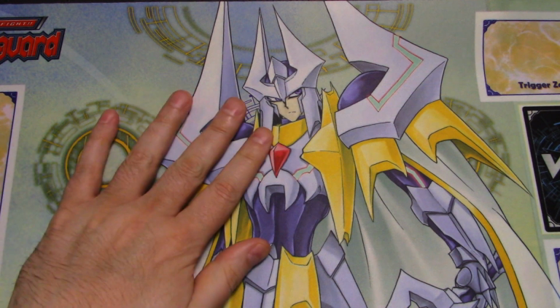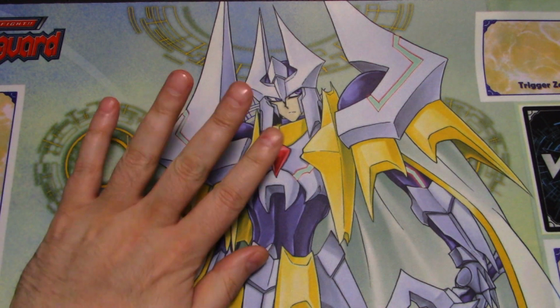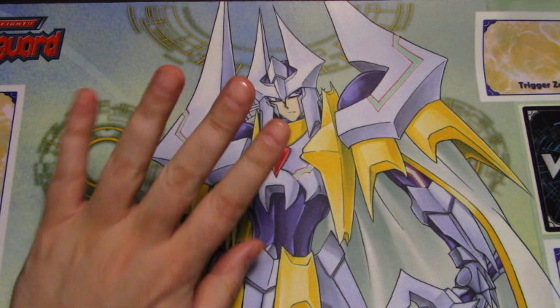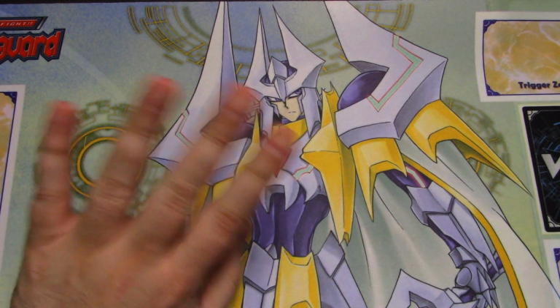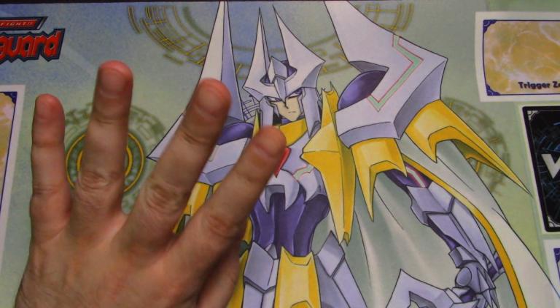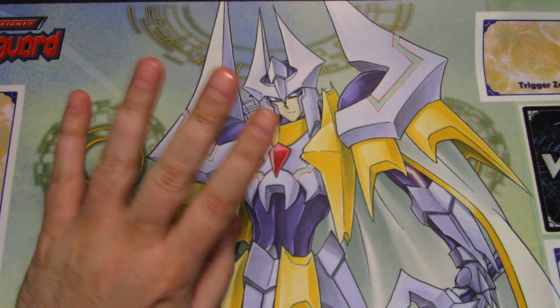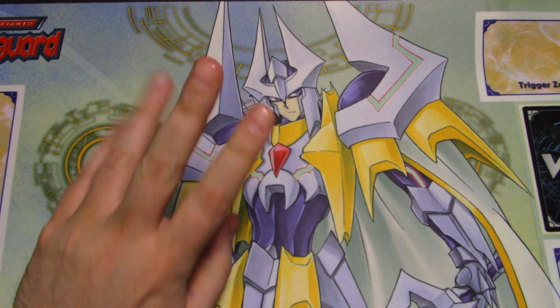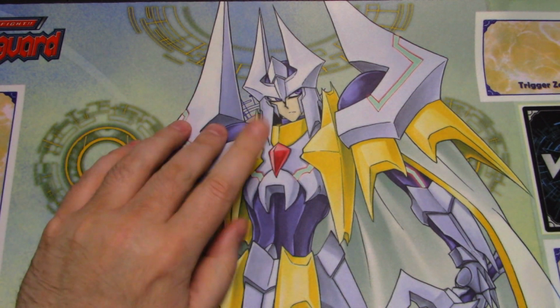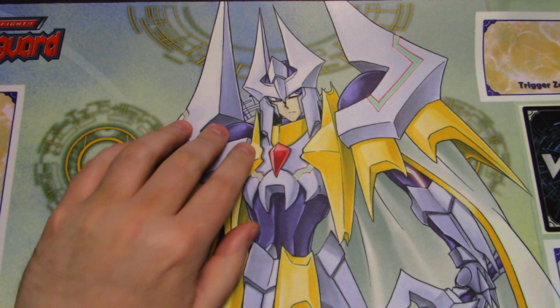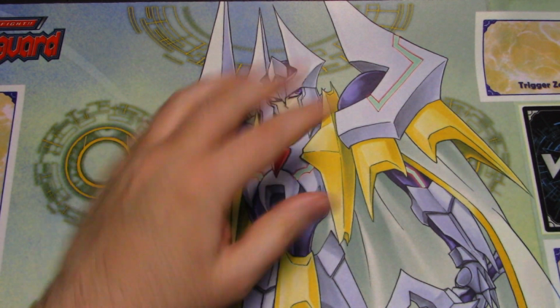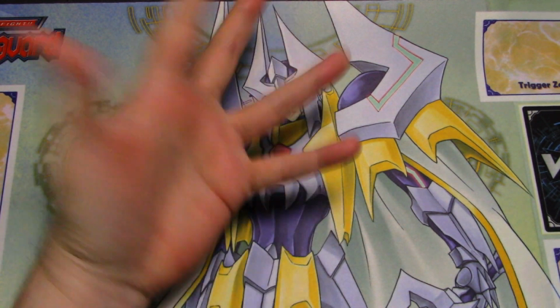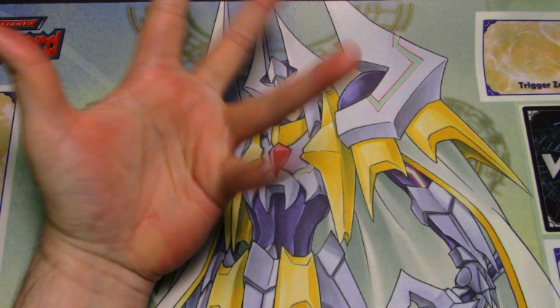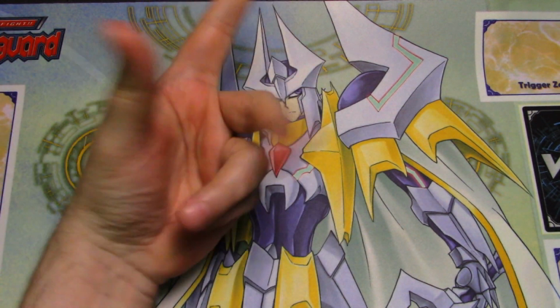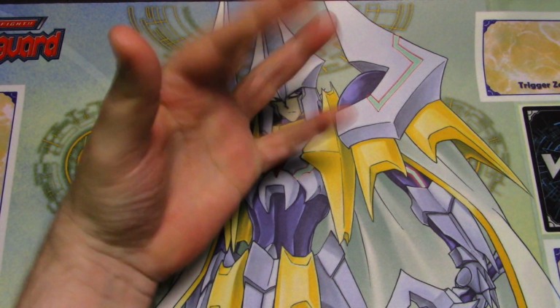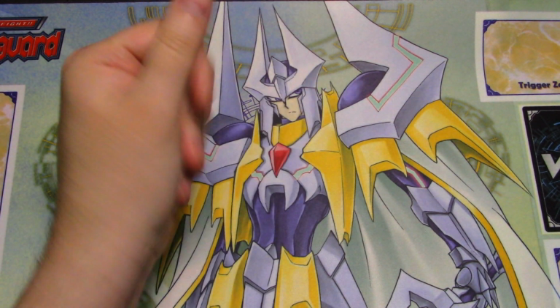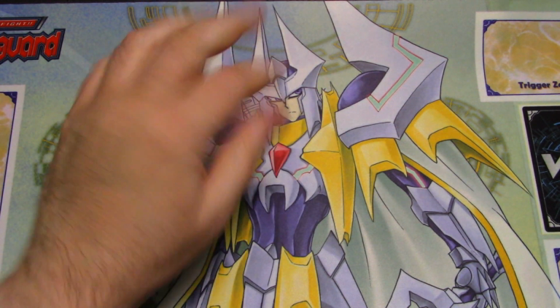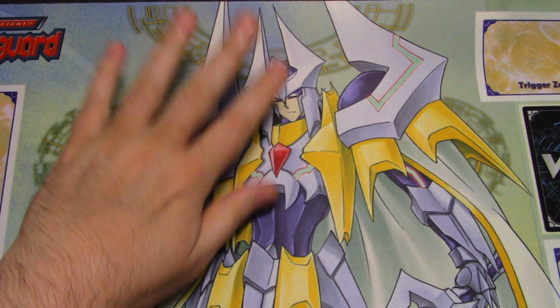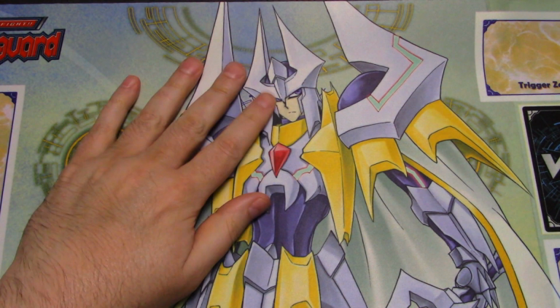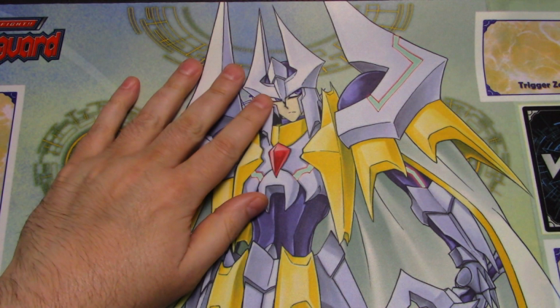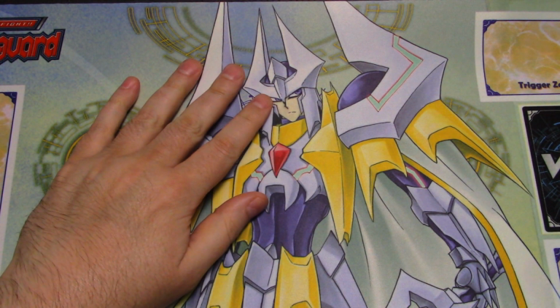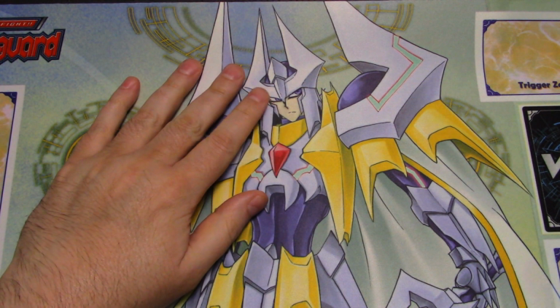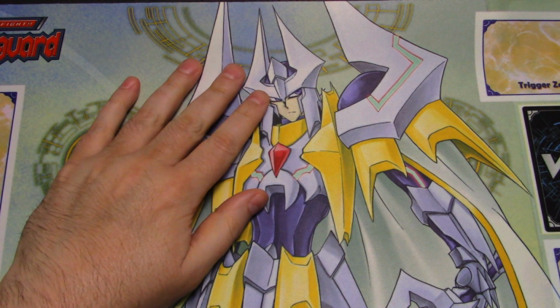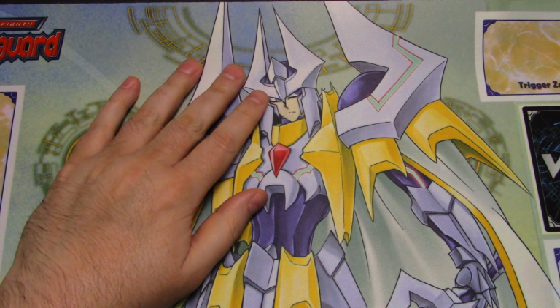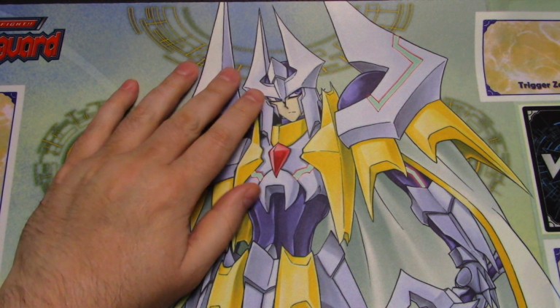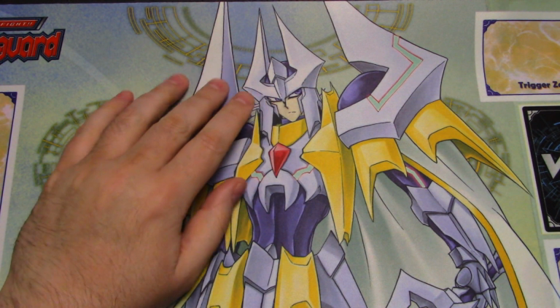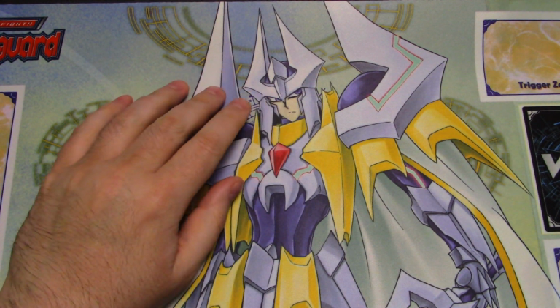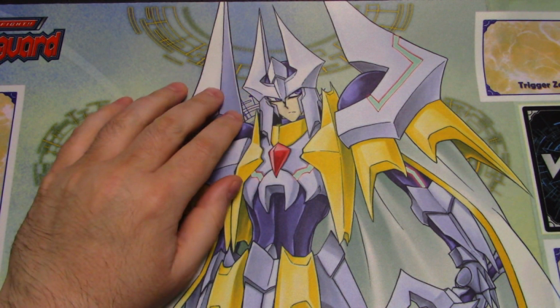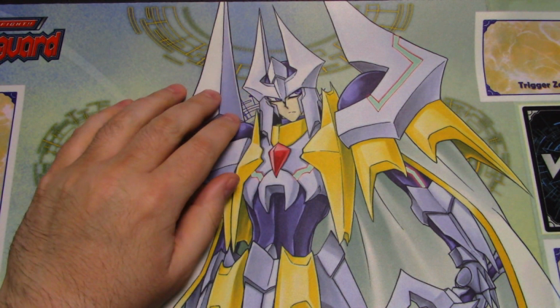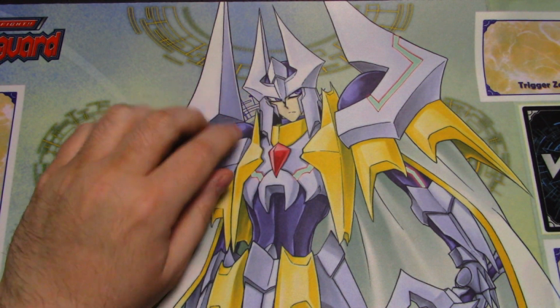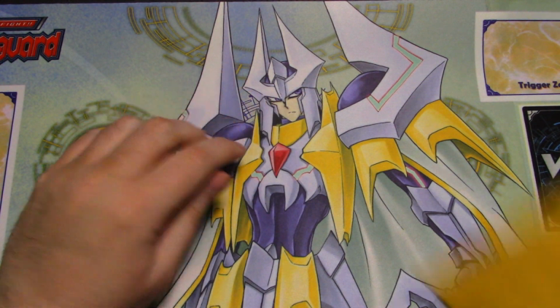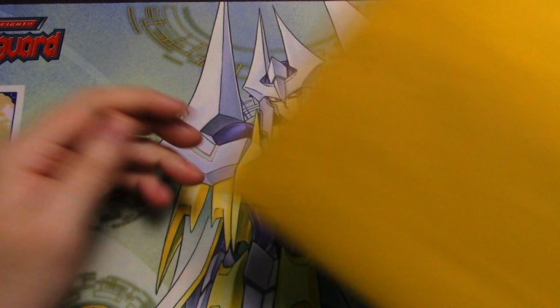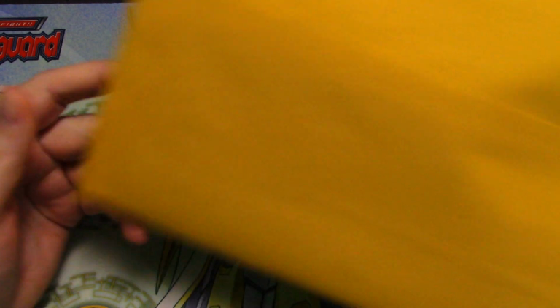Hello everyone, welcome to The Hand. It's mail call time — haven't done one of these in a little bit.